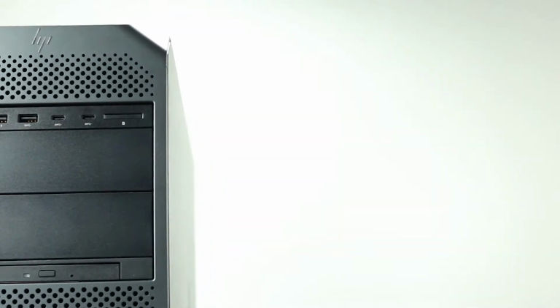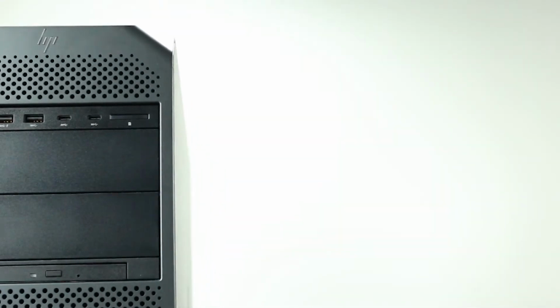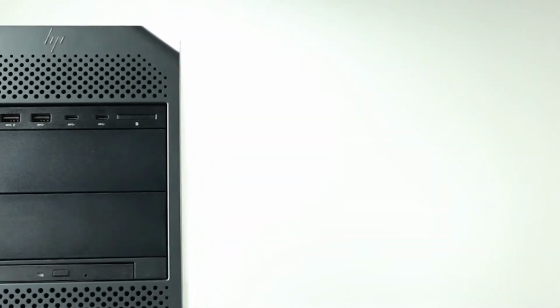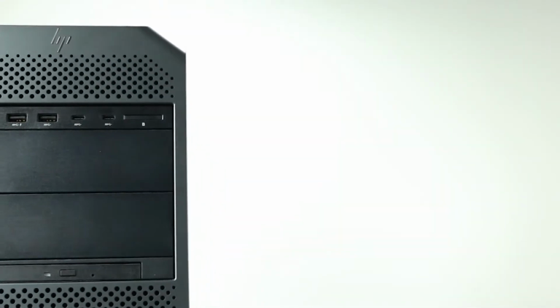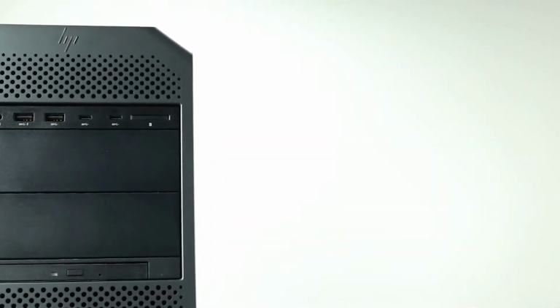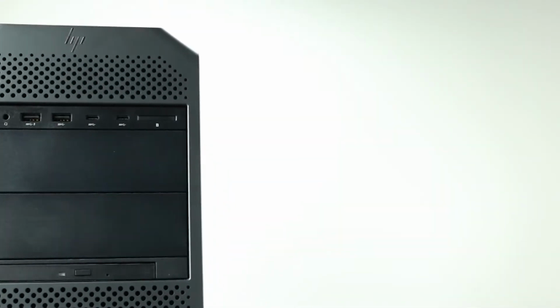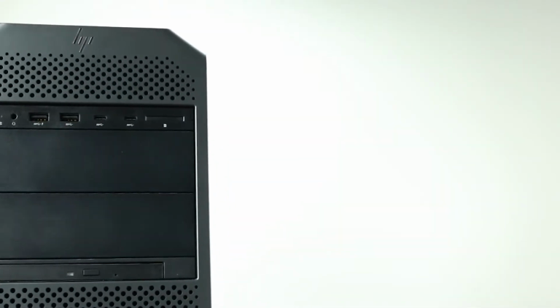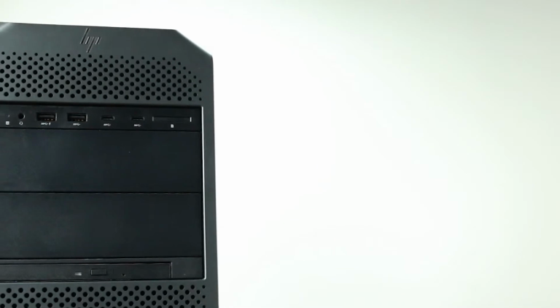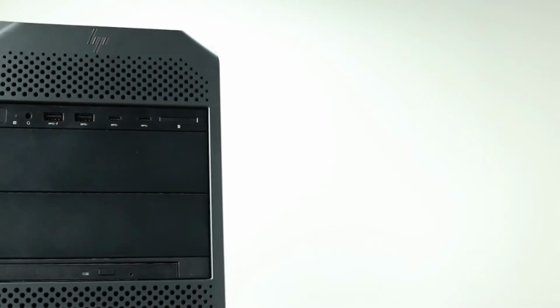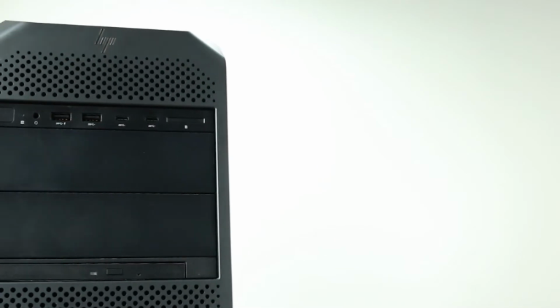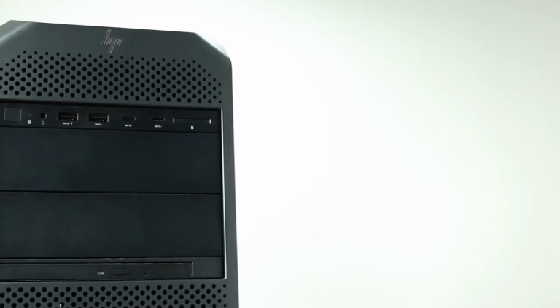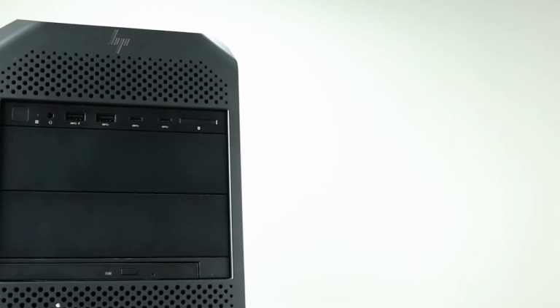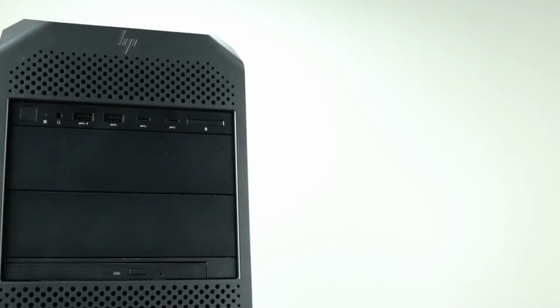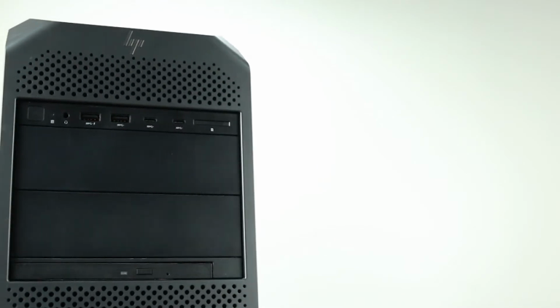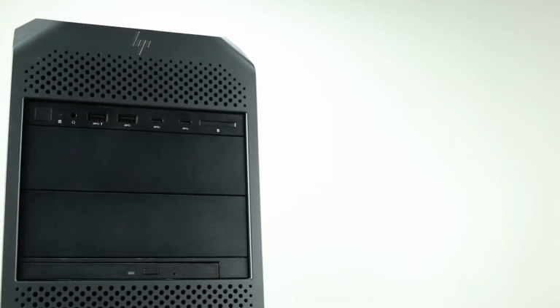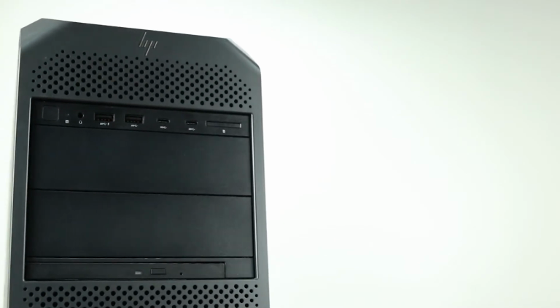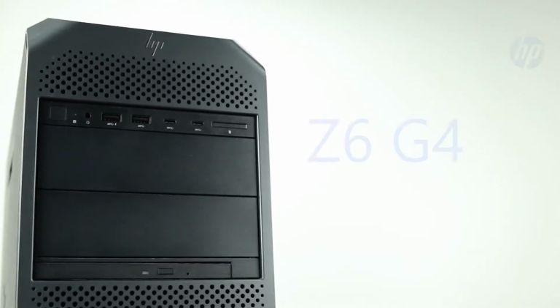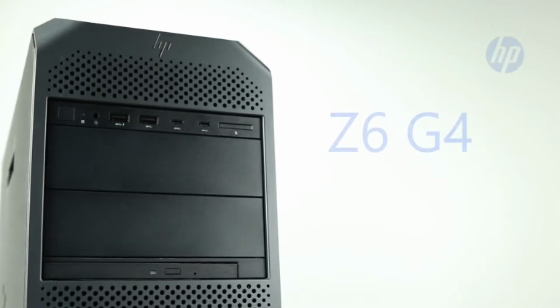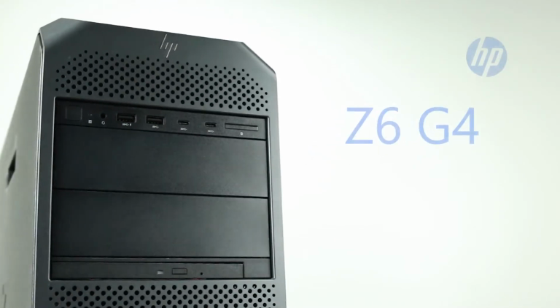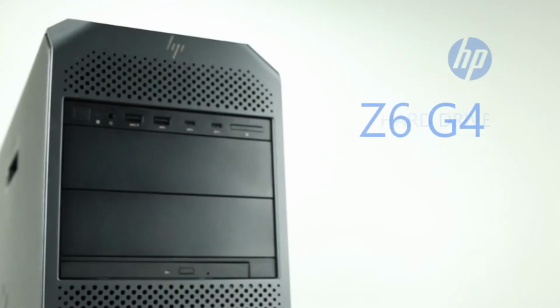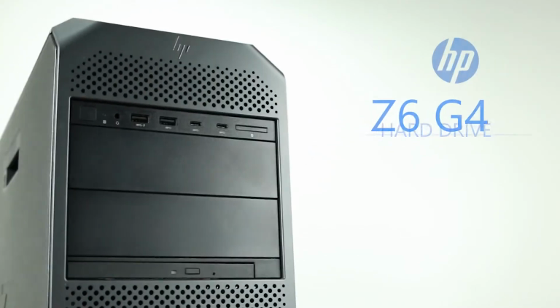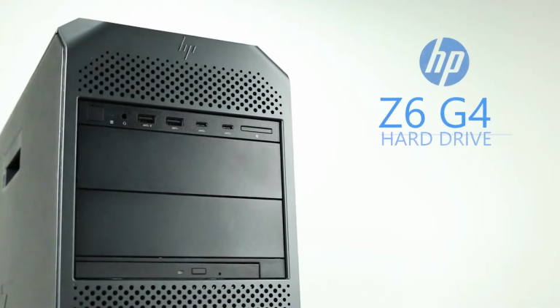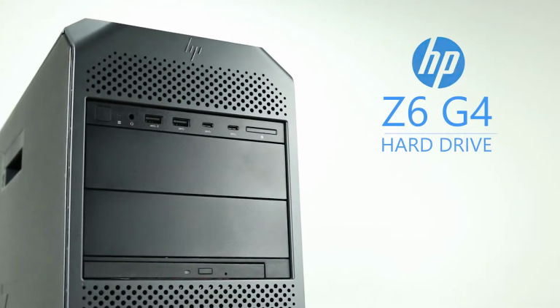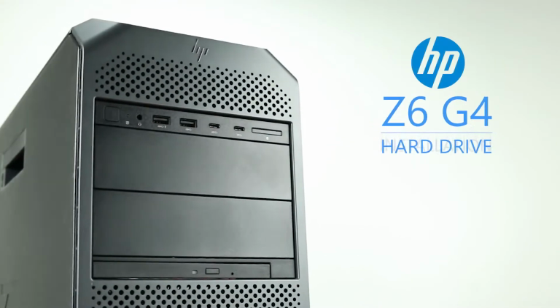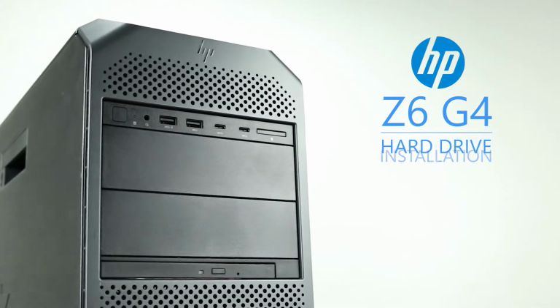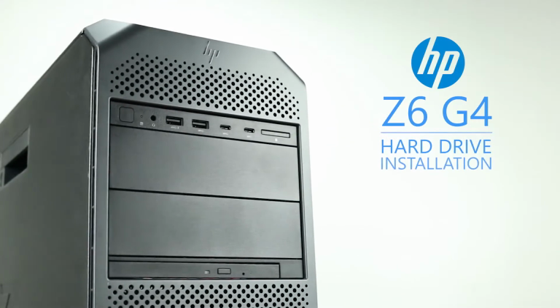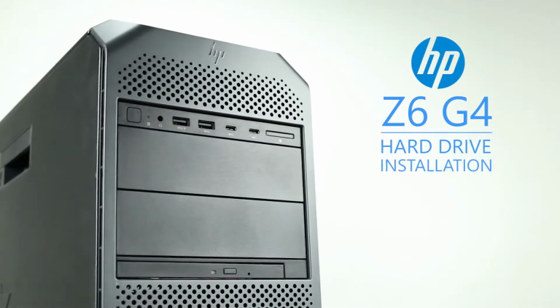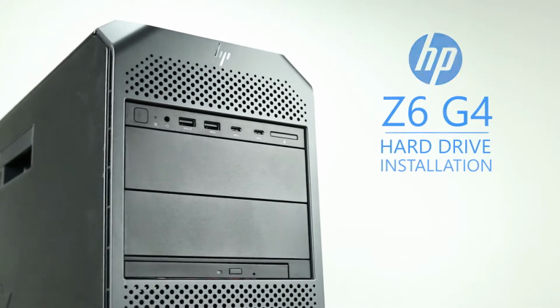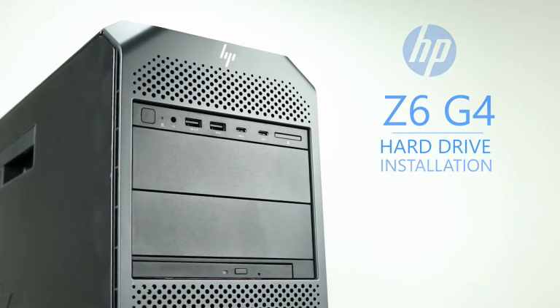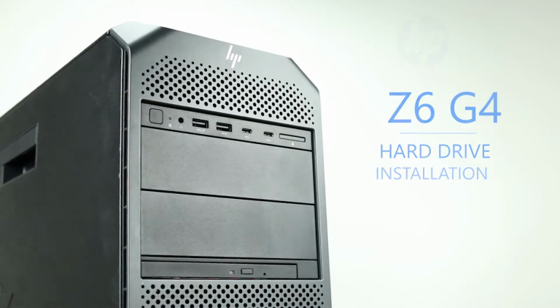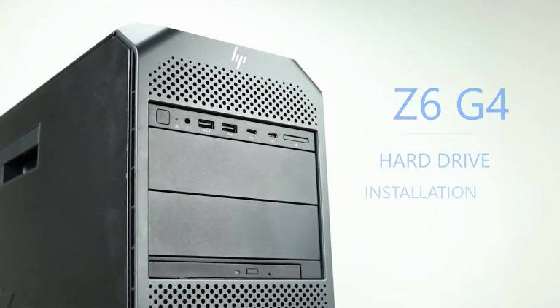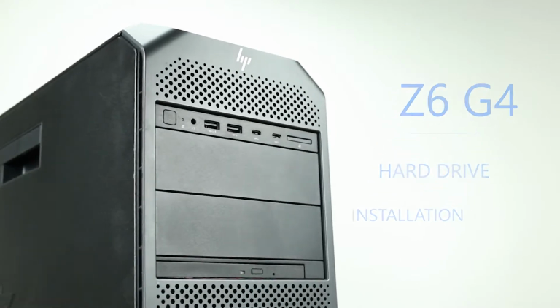Hello and welcome to TechBoost TV. Today I'm going to show you how to install hard drives and solid state drives into an HP Z6 G4 workstation.